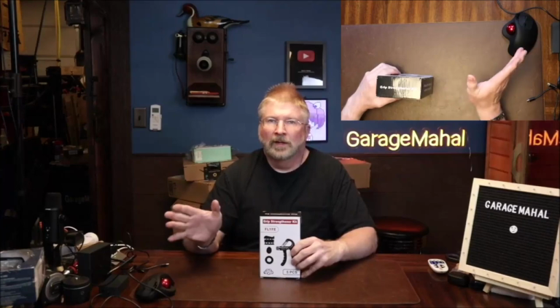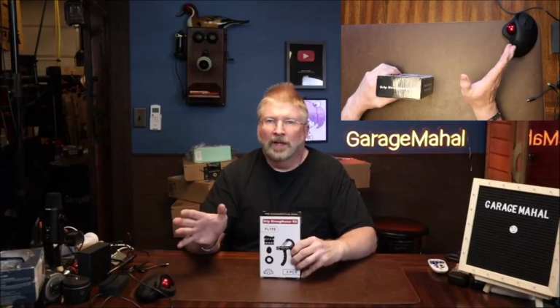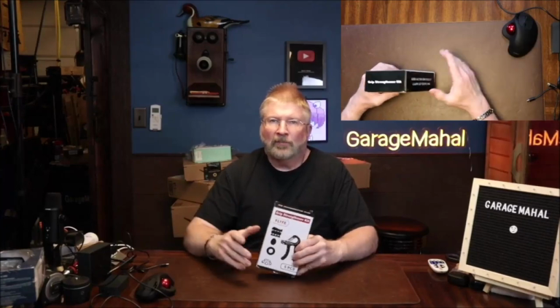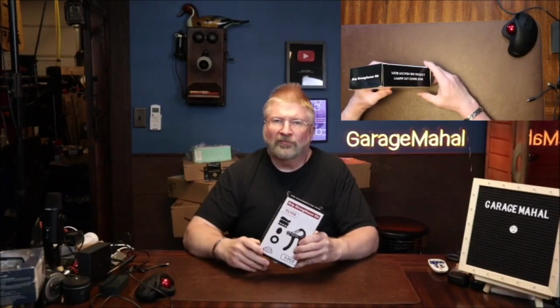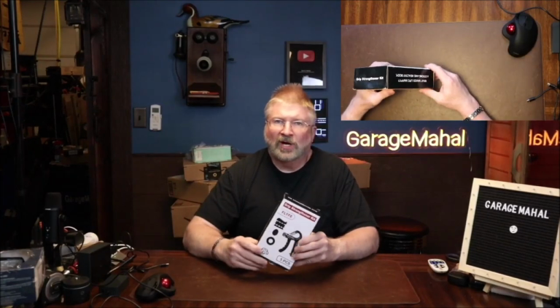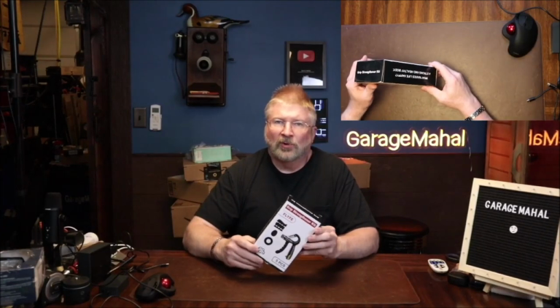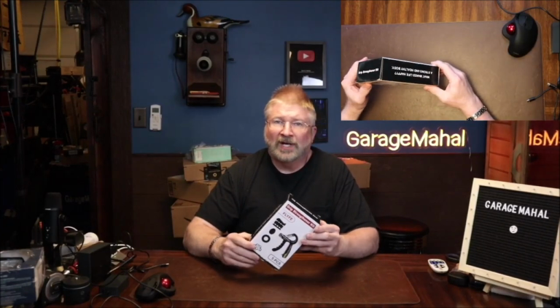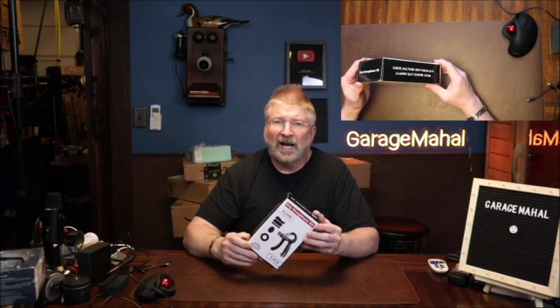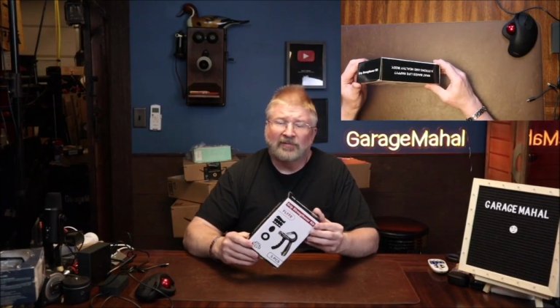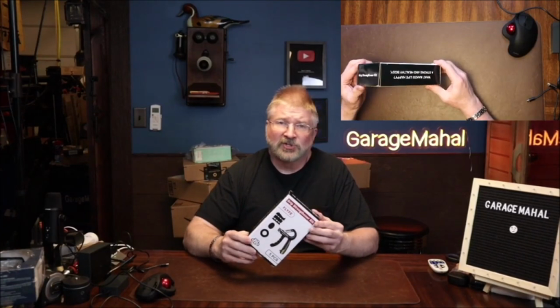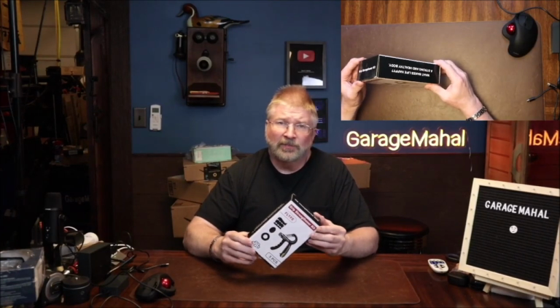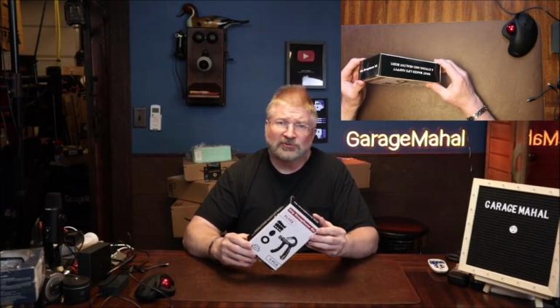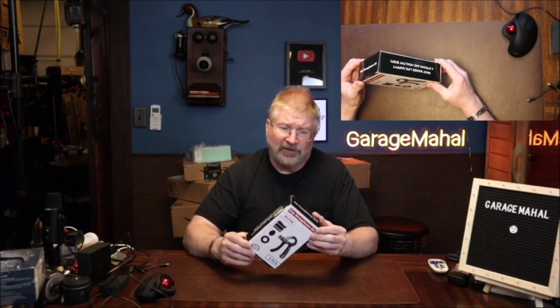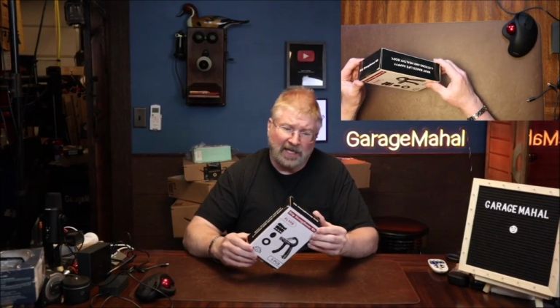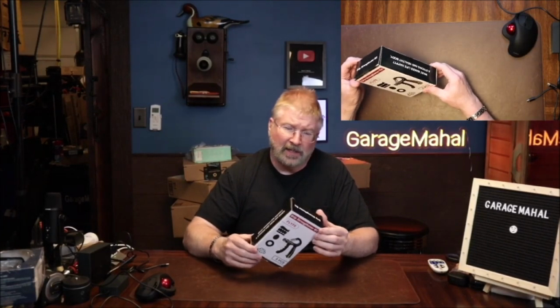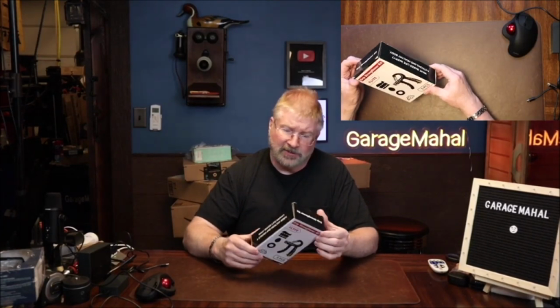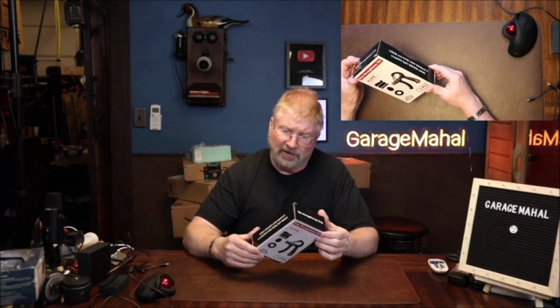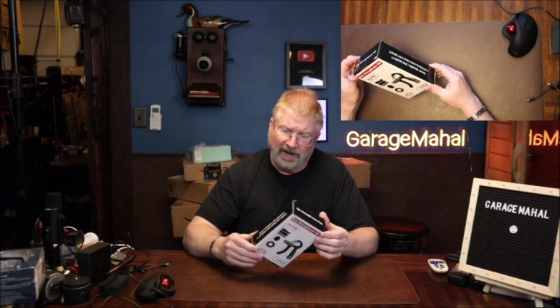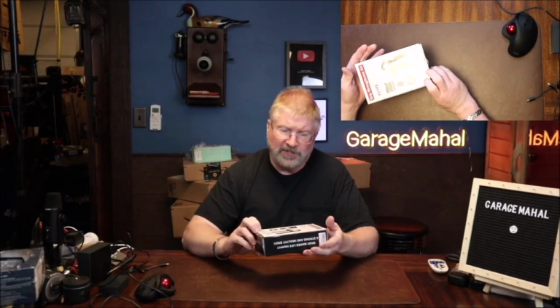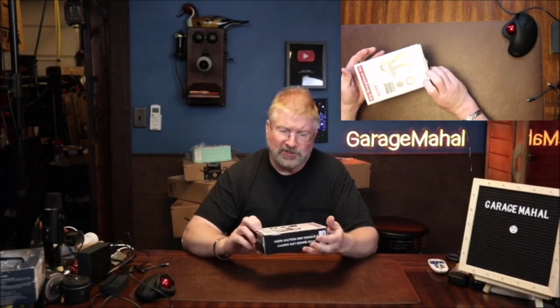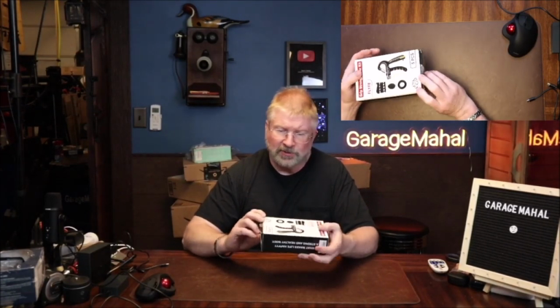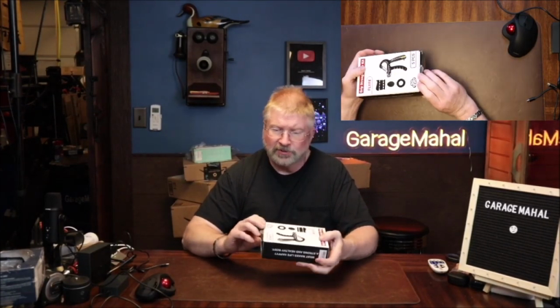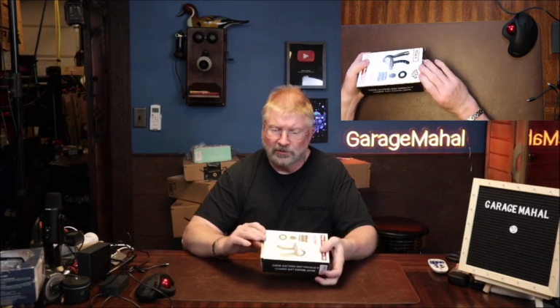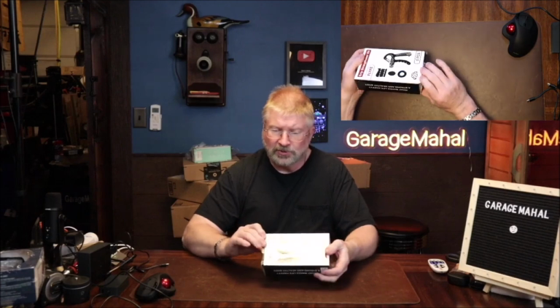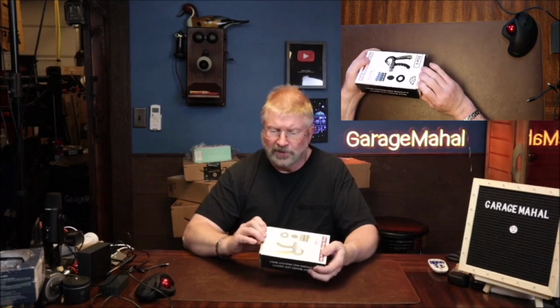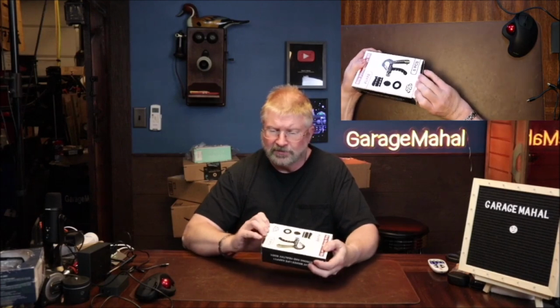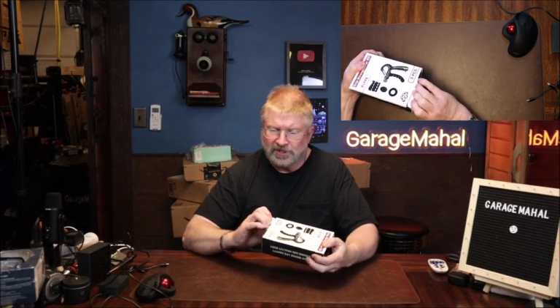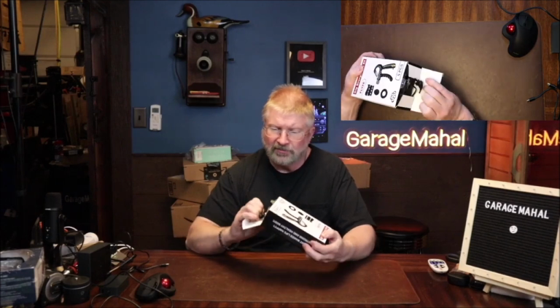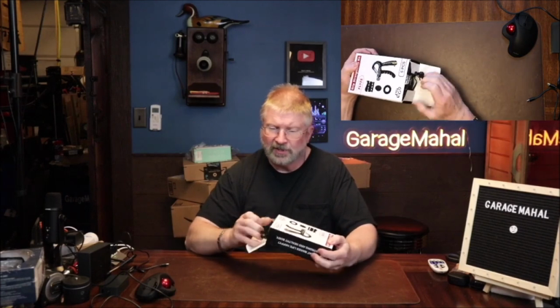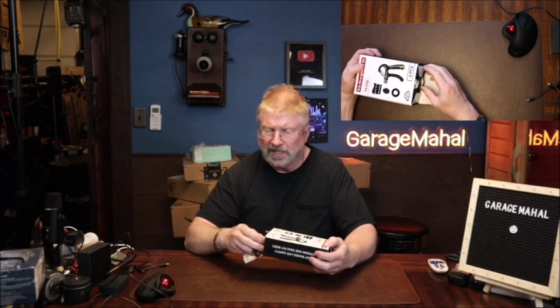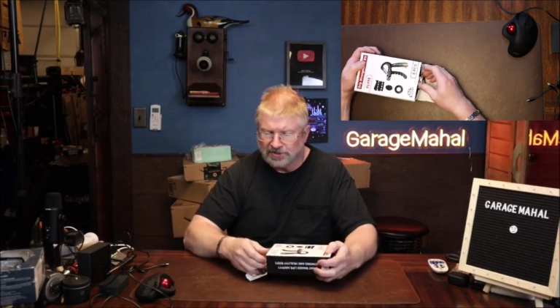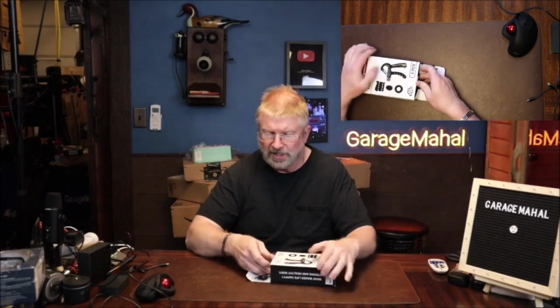Hey, Brian from GarageMajal. Today I have this grip strength kit. It's got five pieces to it. So let's open it up and see everything that we get inside.